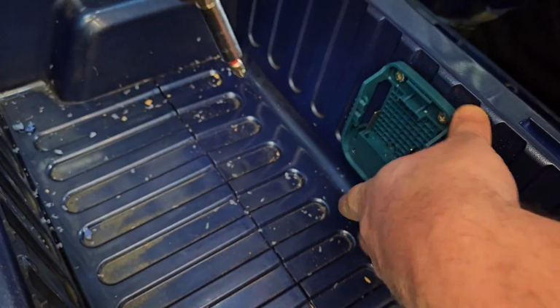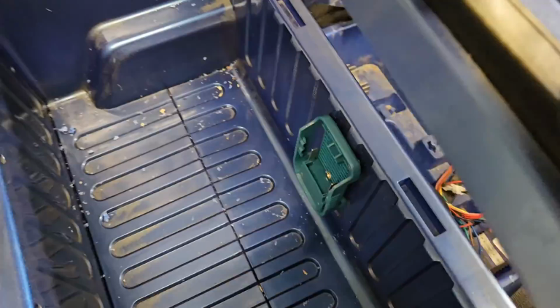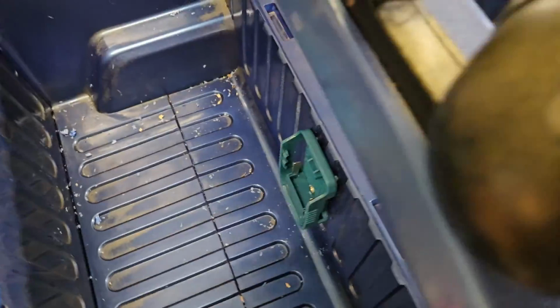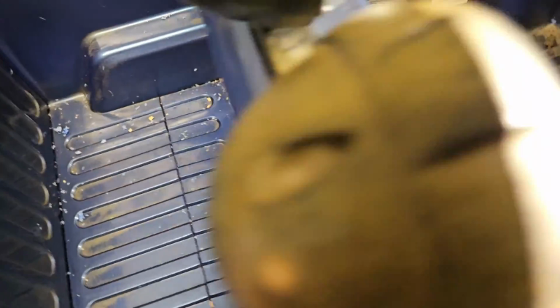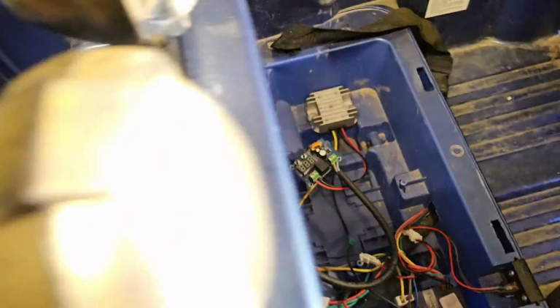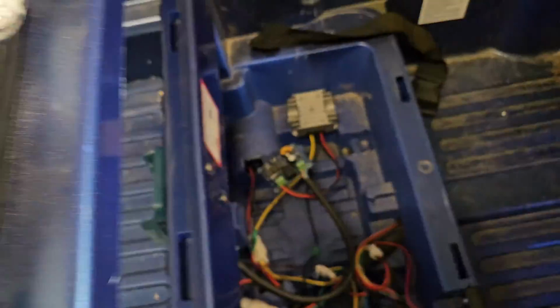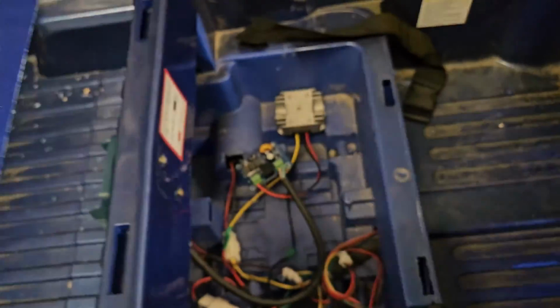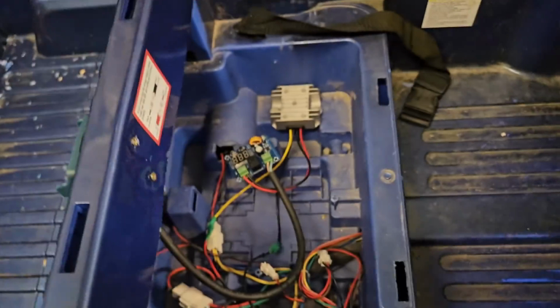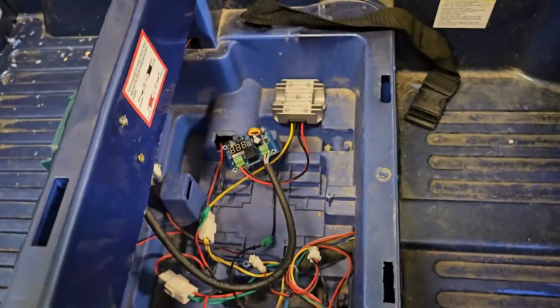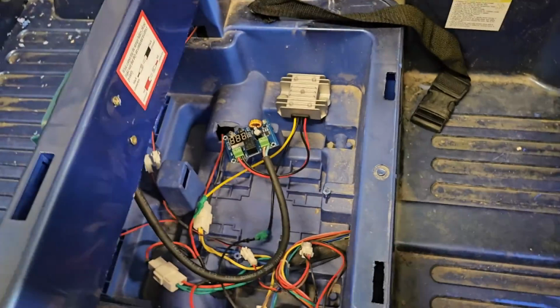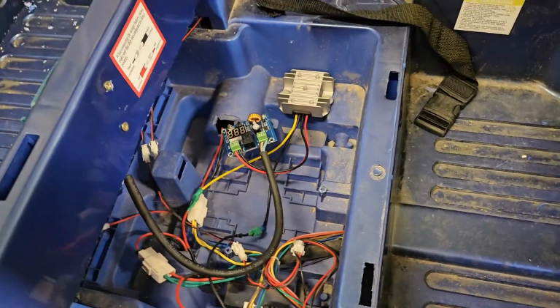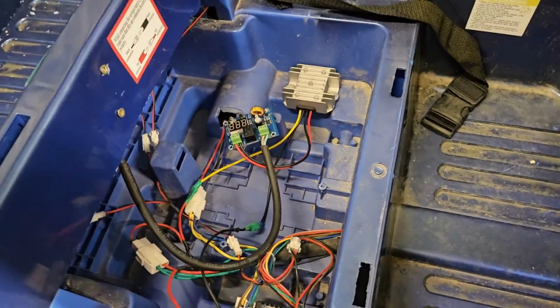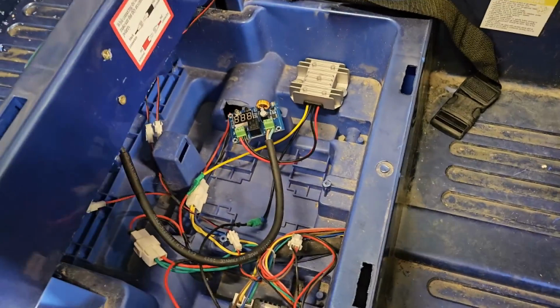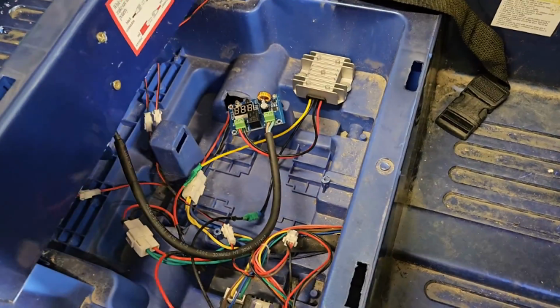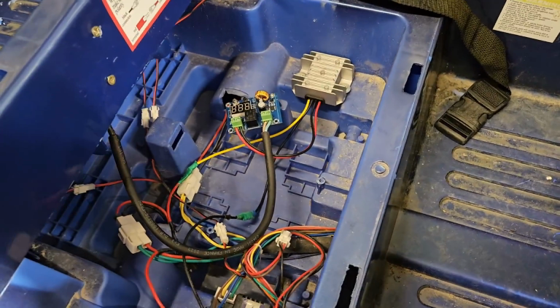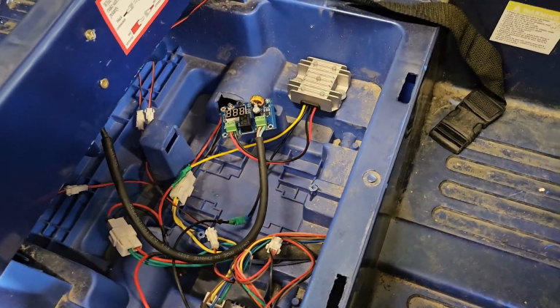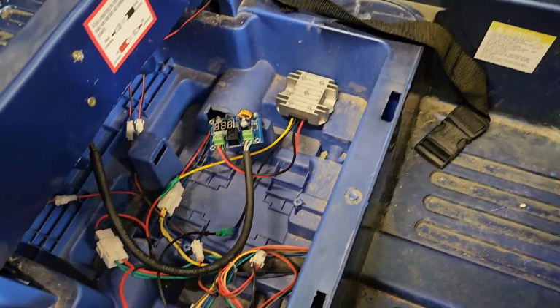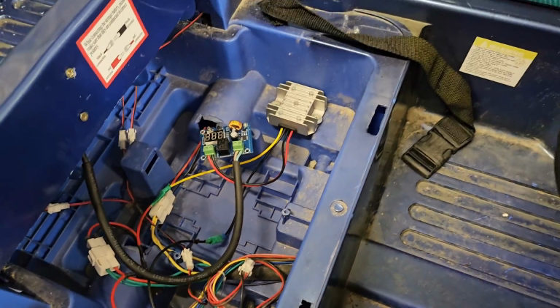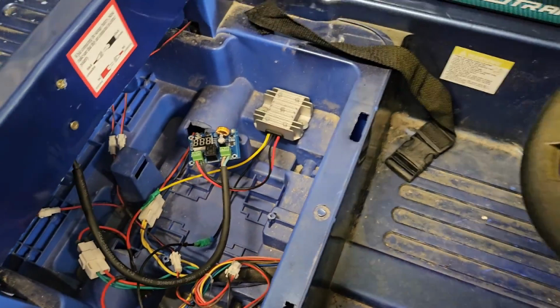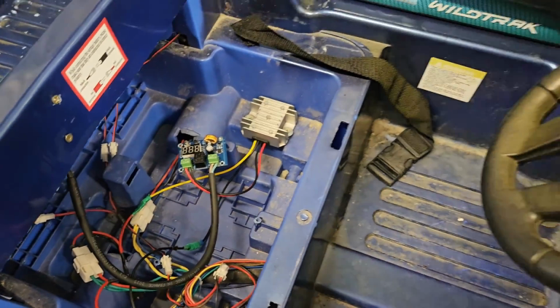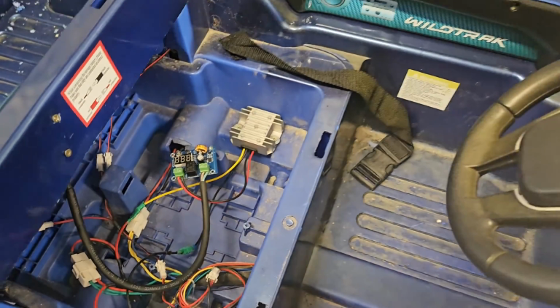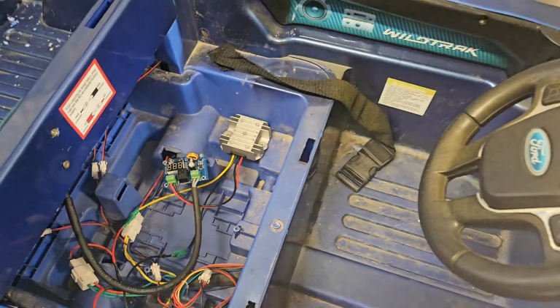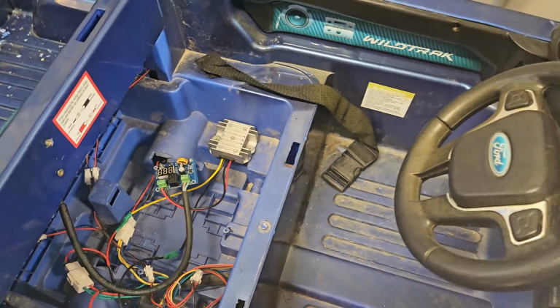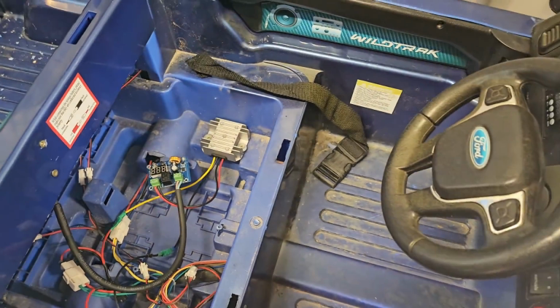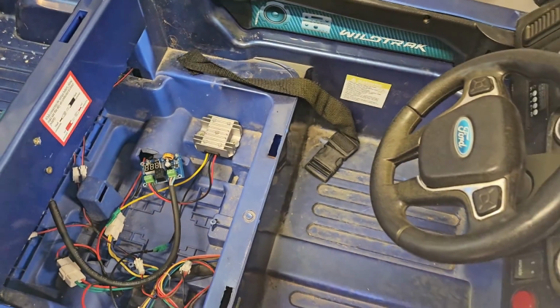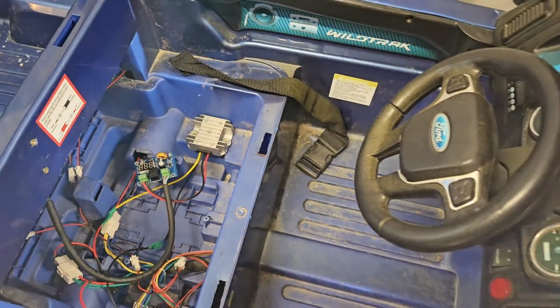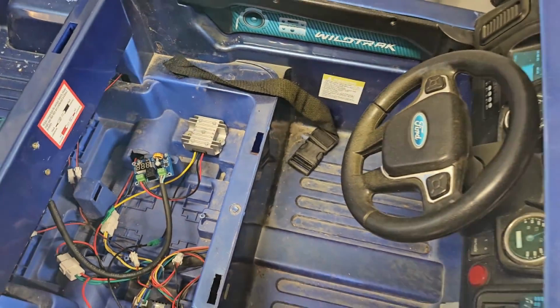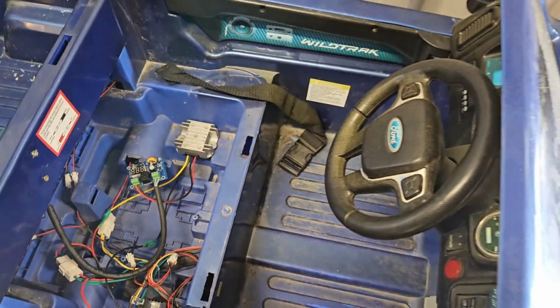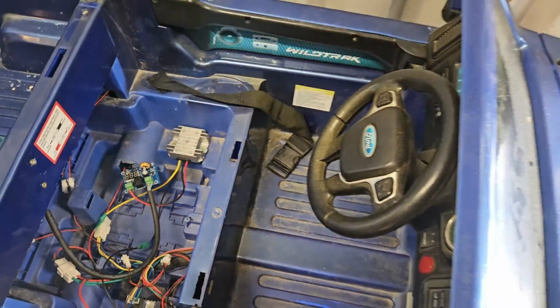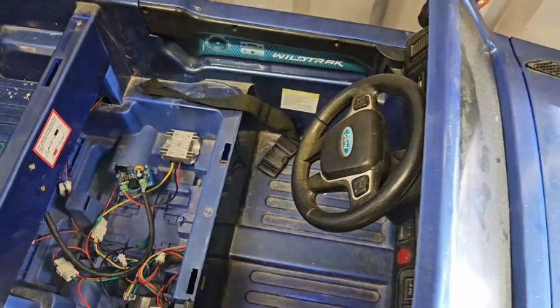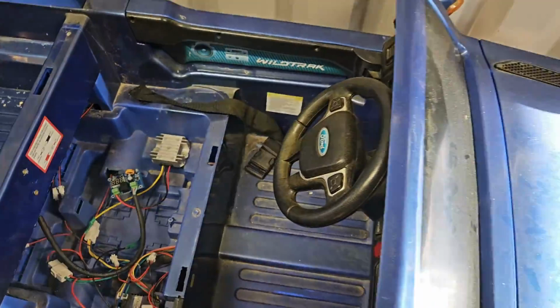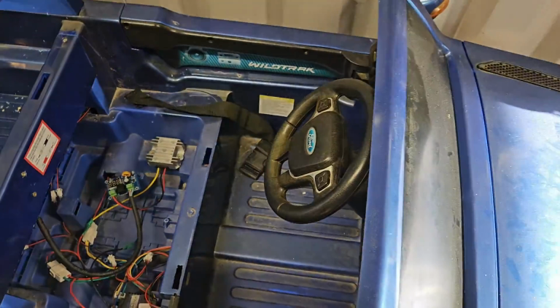There we have everything wired up, everything where it should be. Let's road test this bad boy.